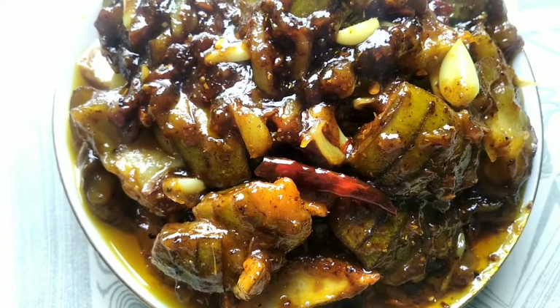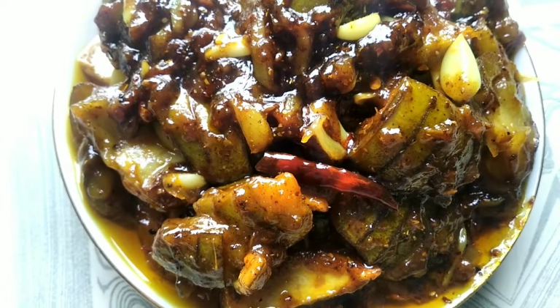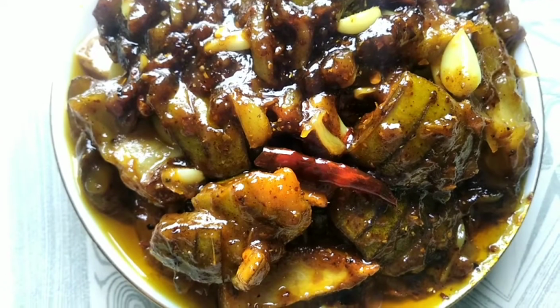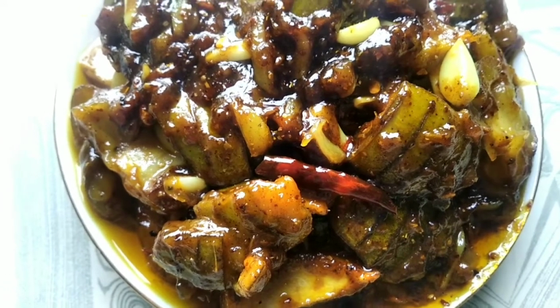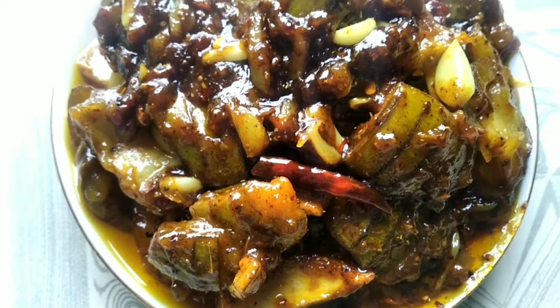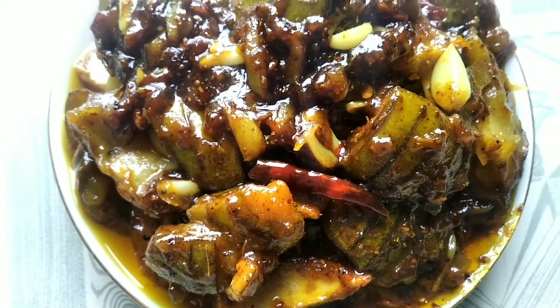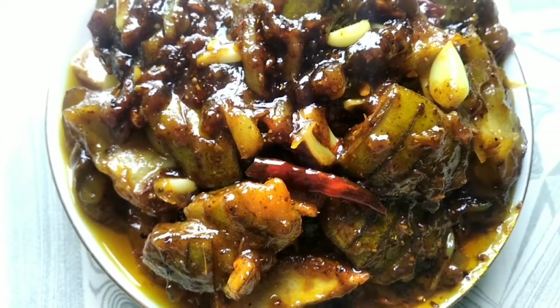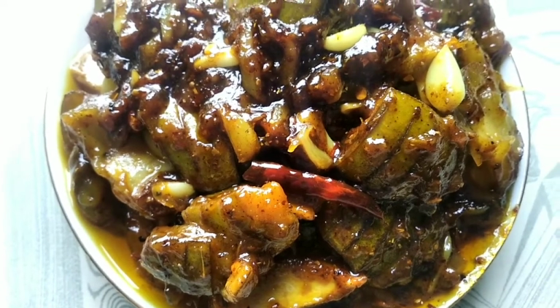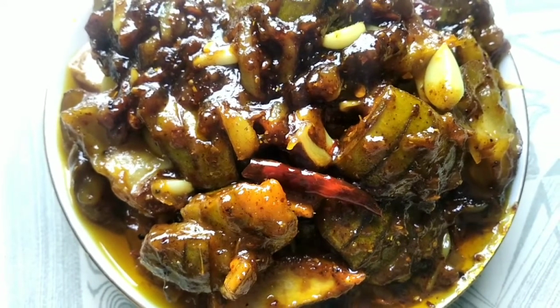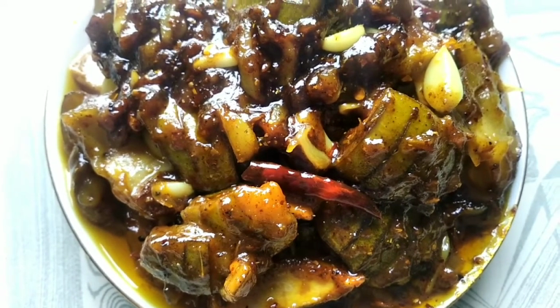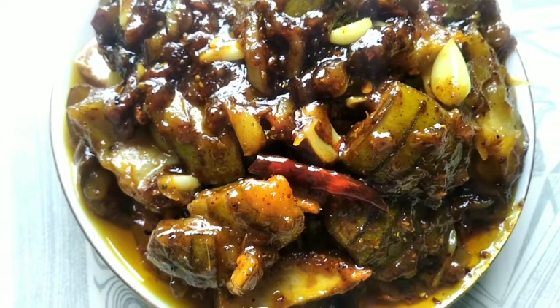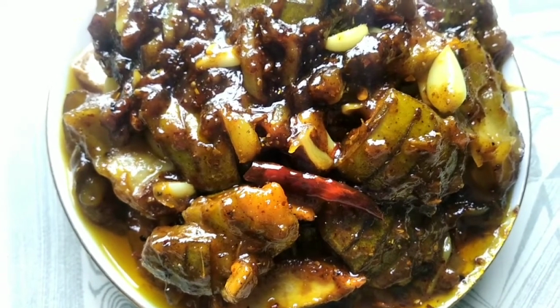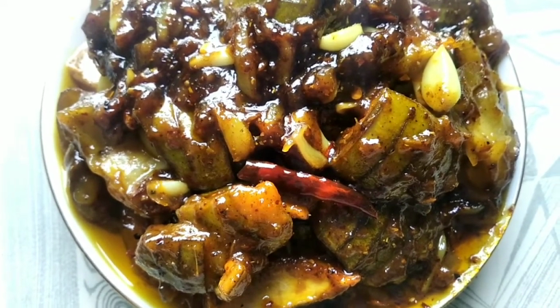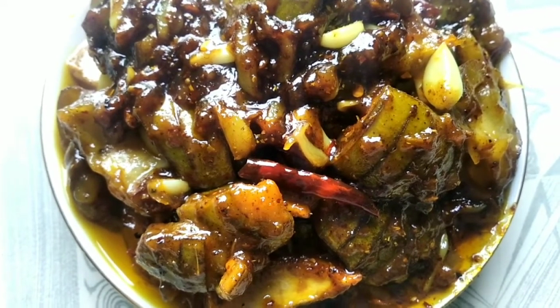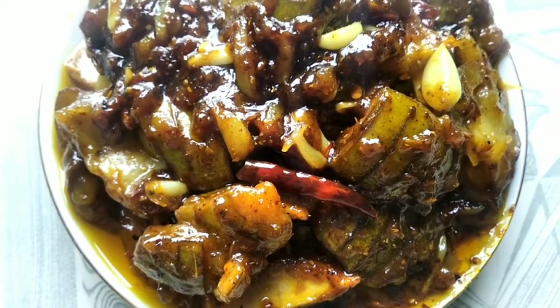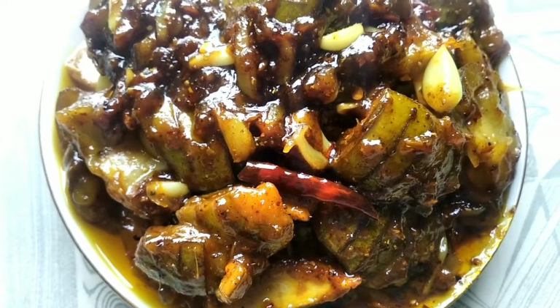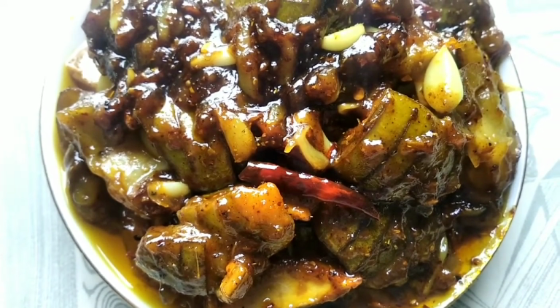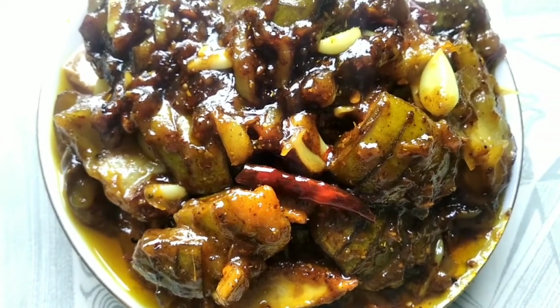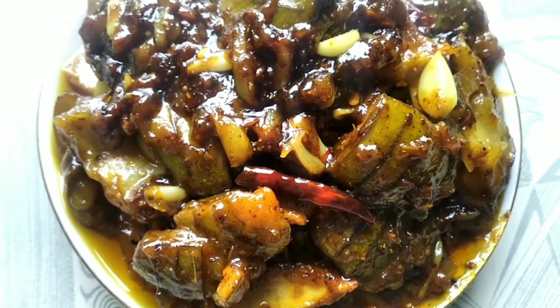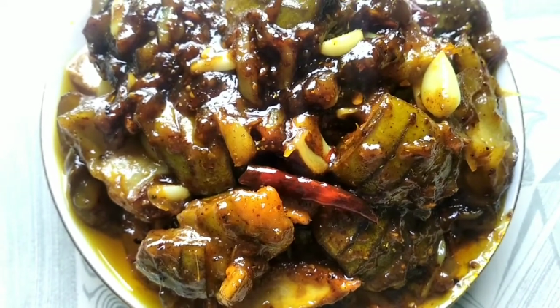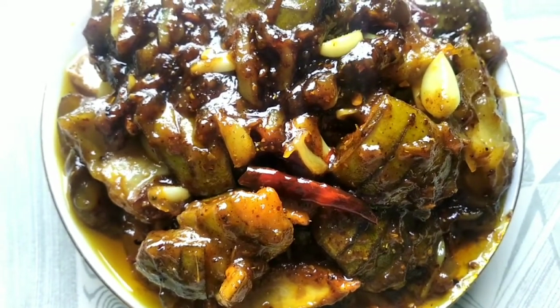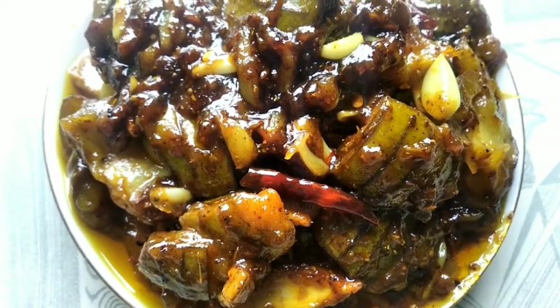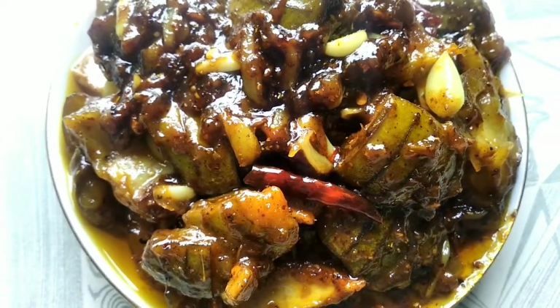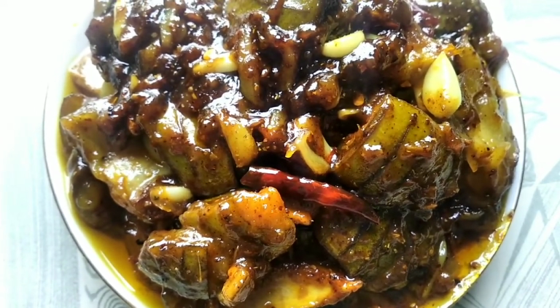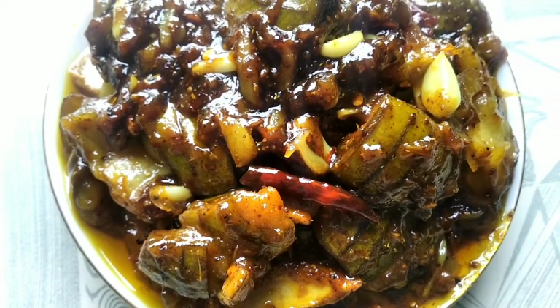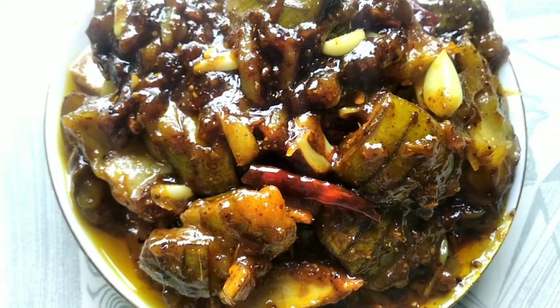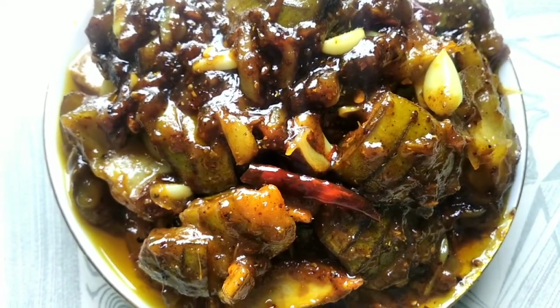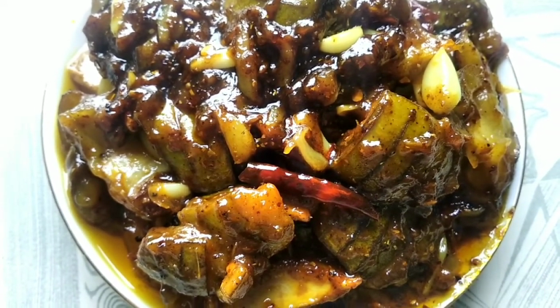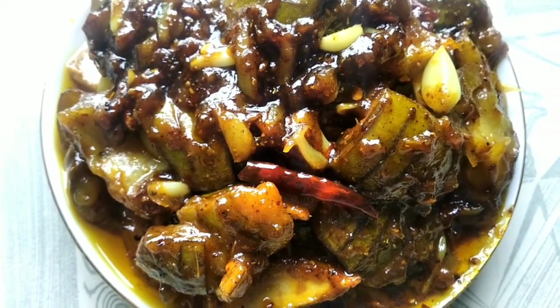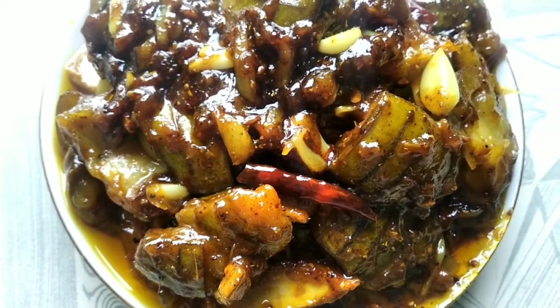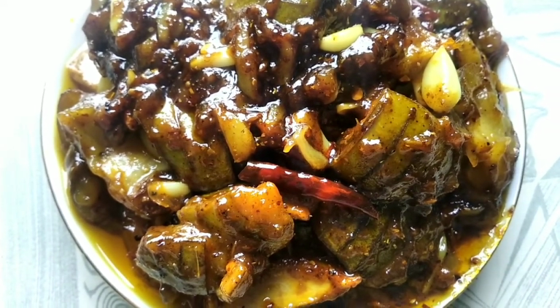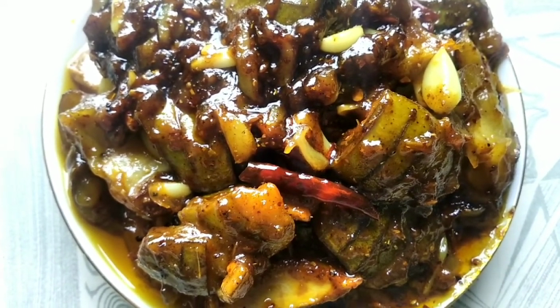This is a recipe. This recipe is a recipe. The recipe is very good.